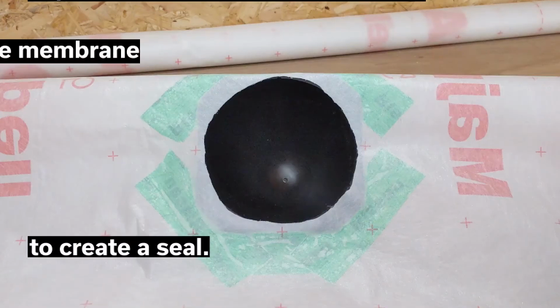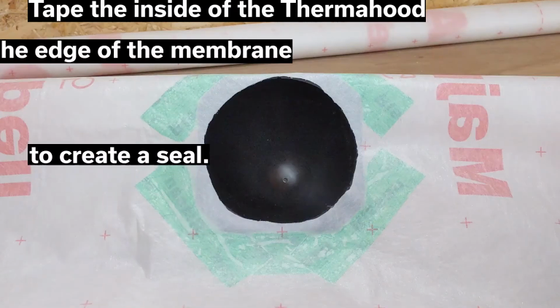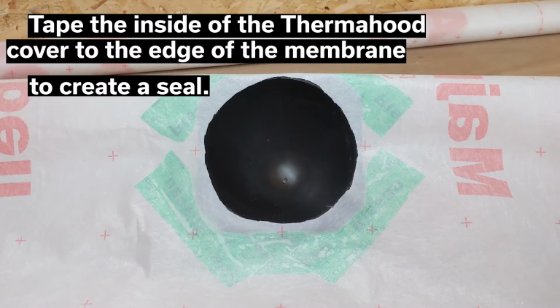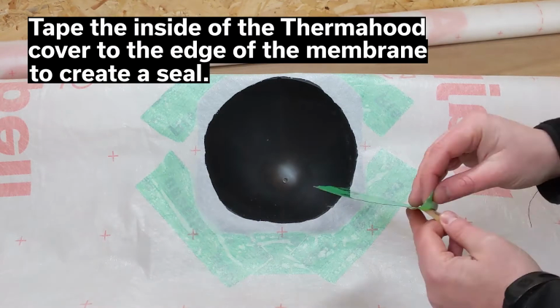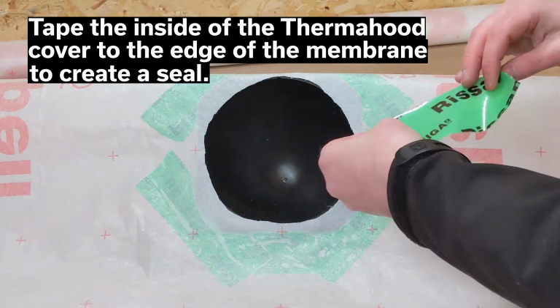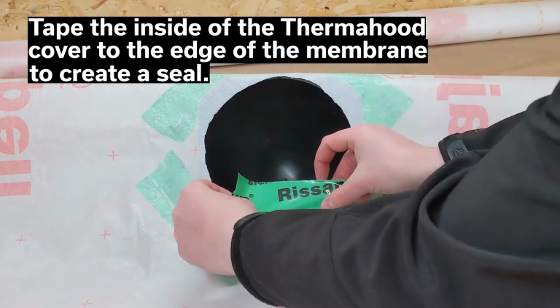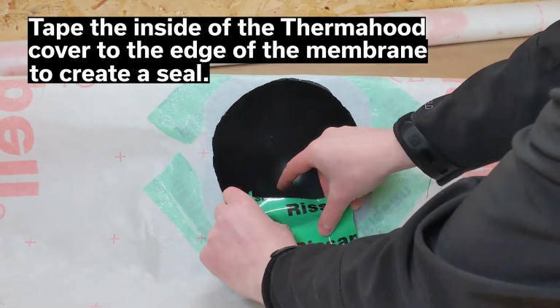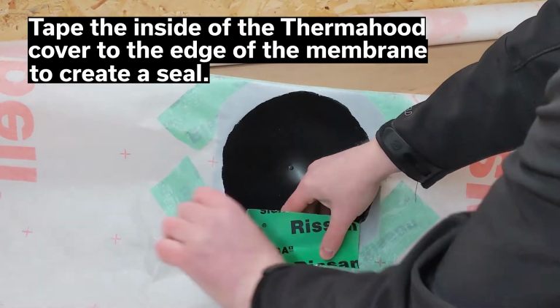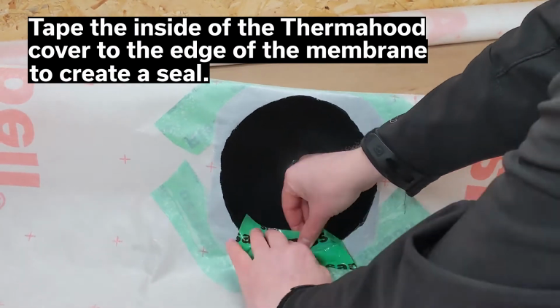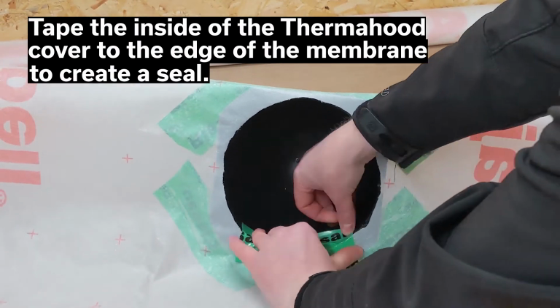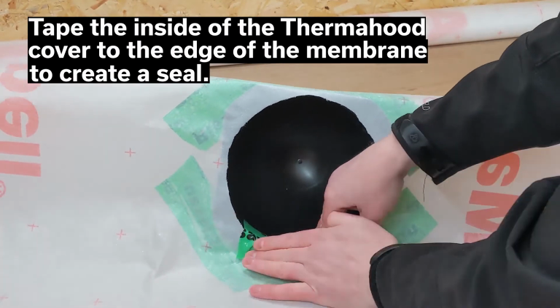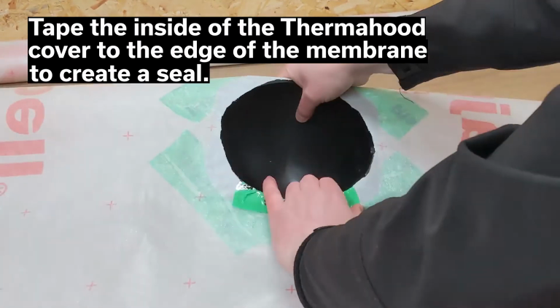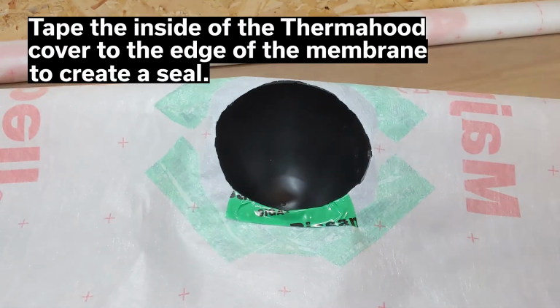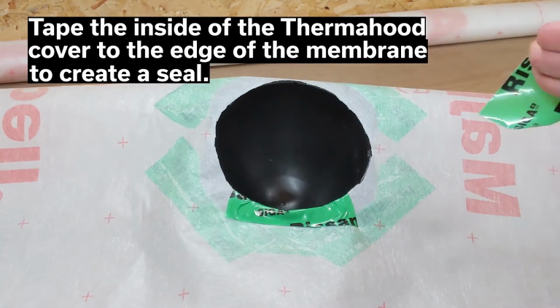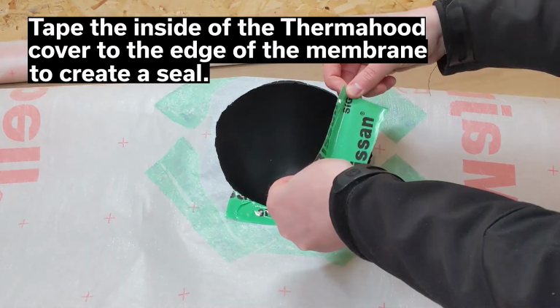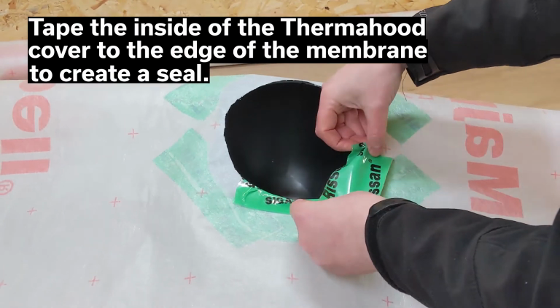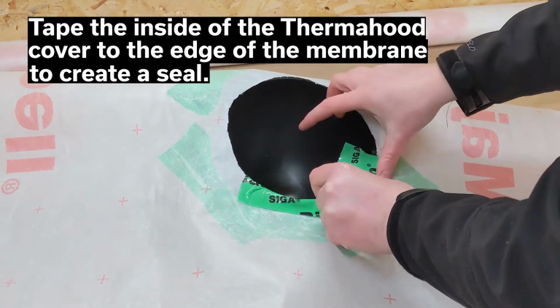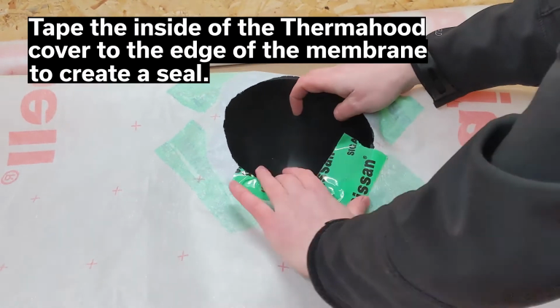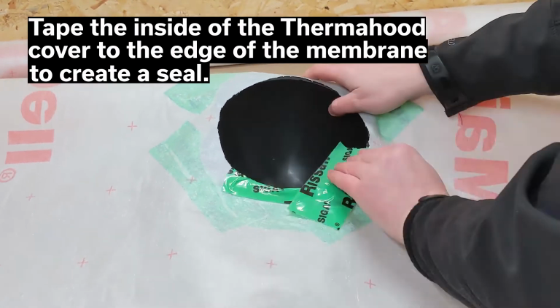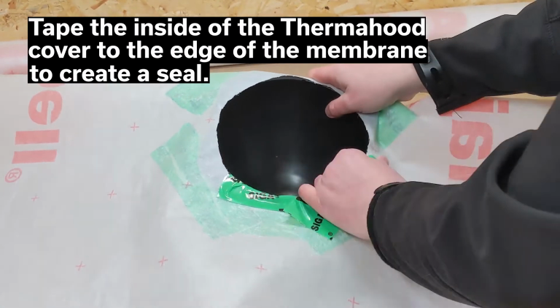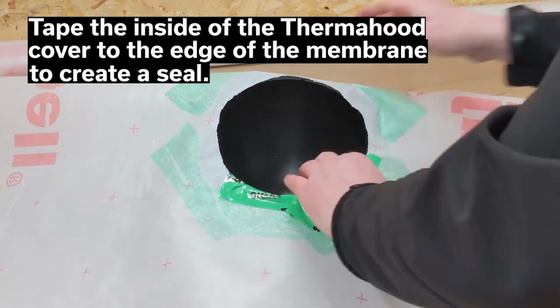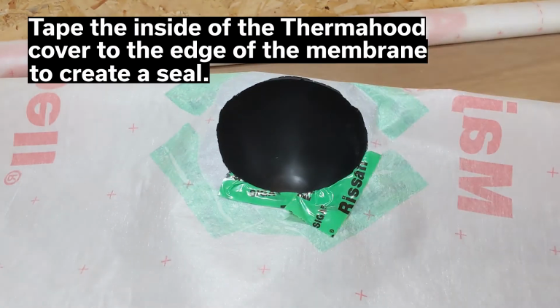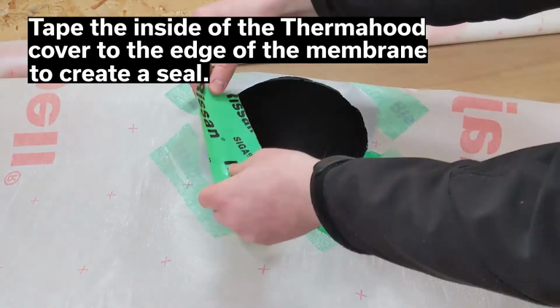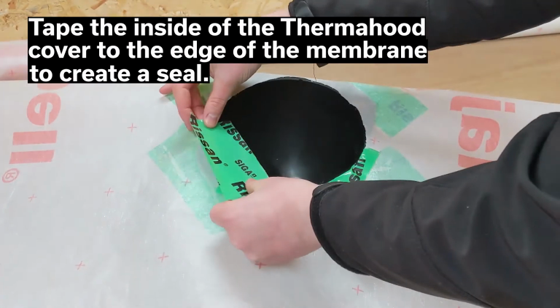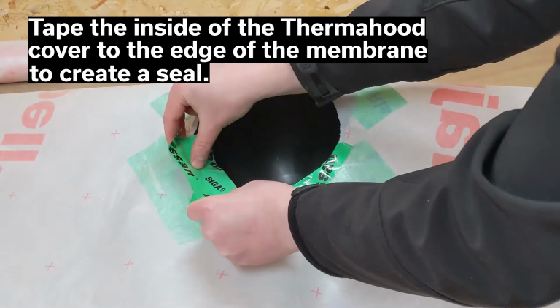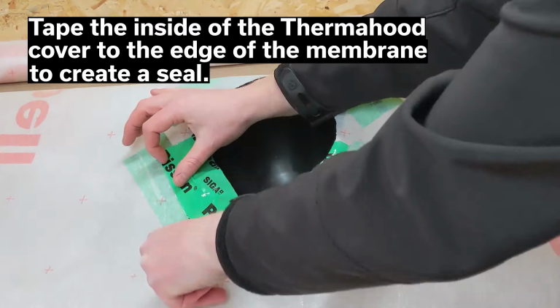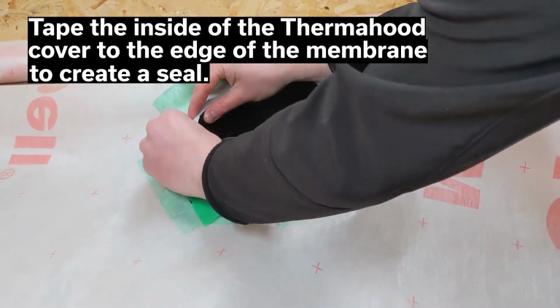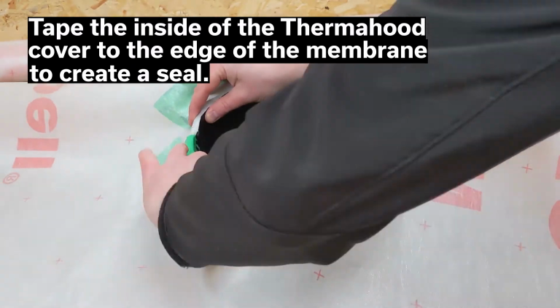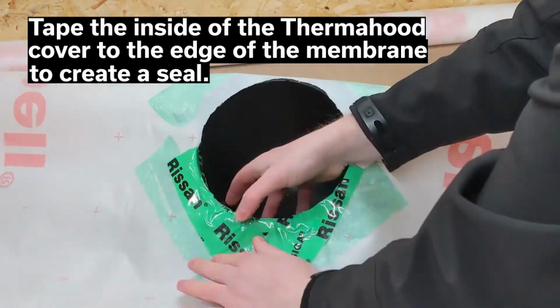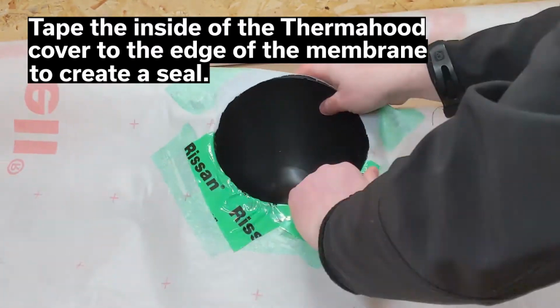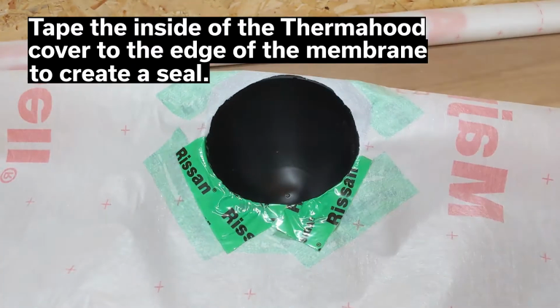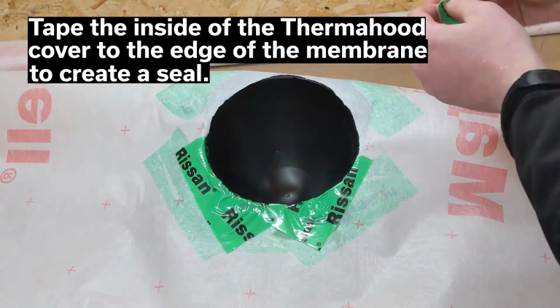Tape the inside edge of the thermohyd cover to the membrane sheet. This will create a continual seal along the sheet.